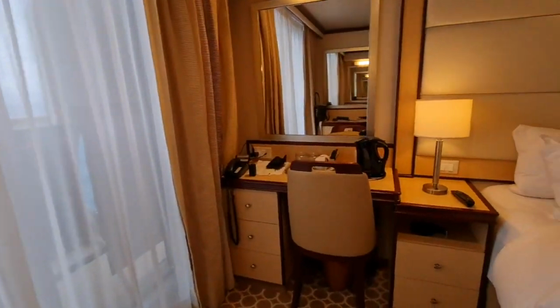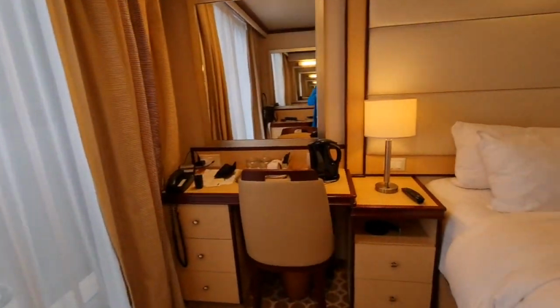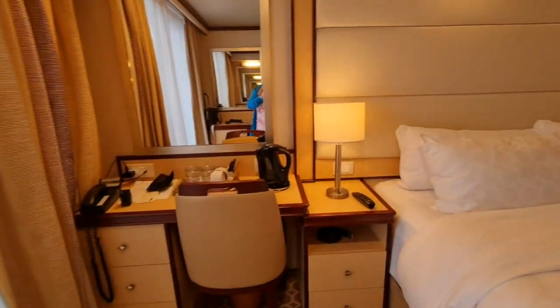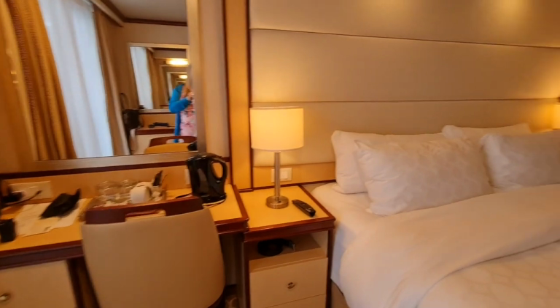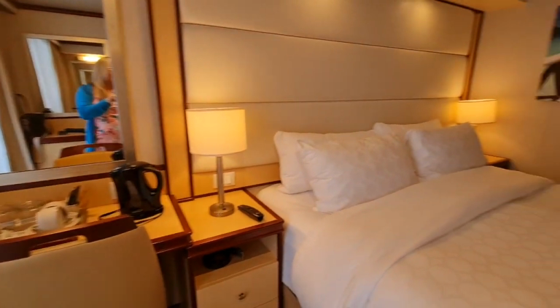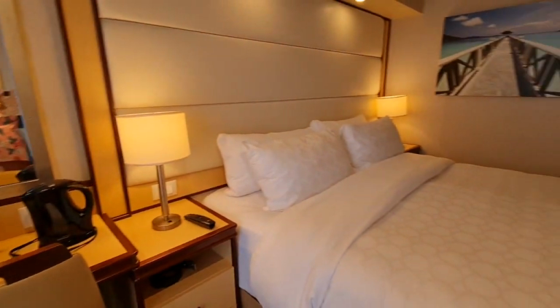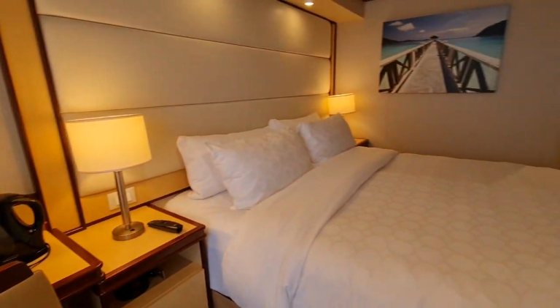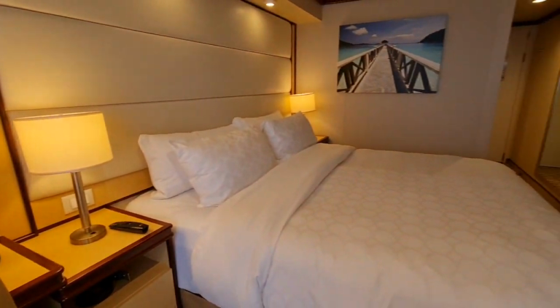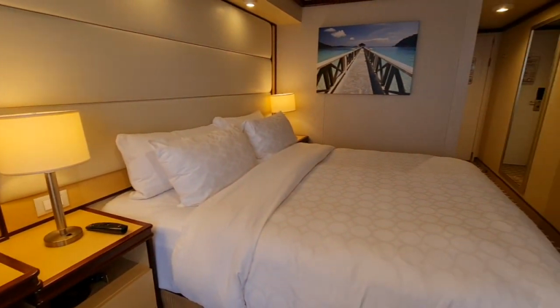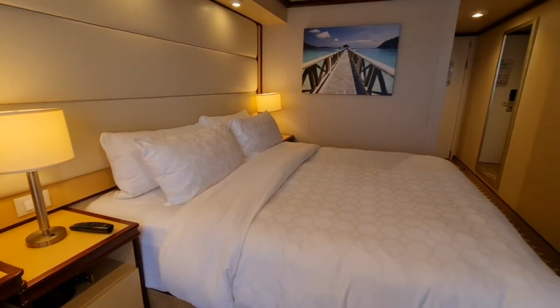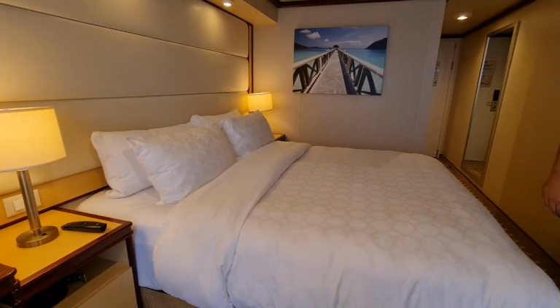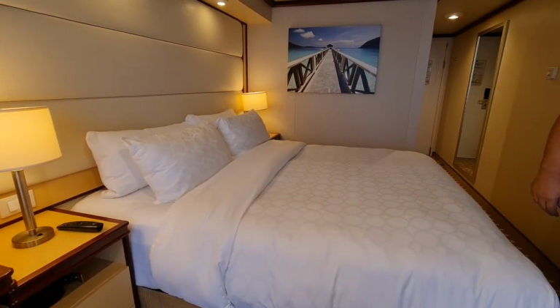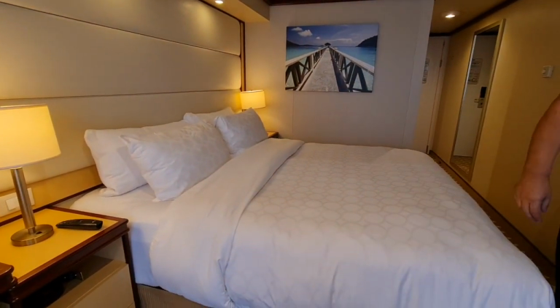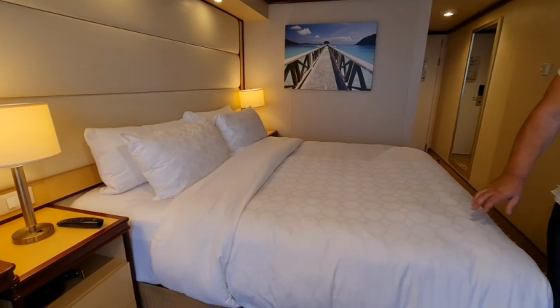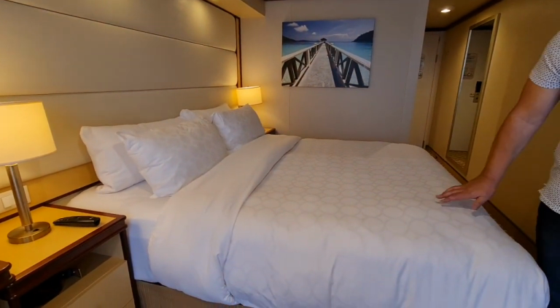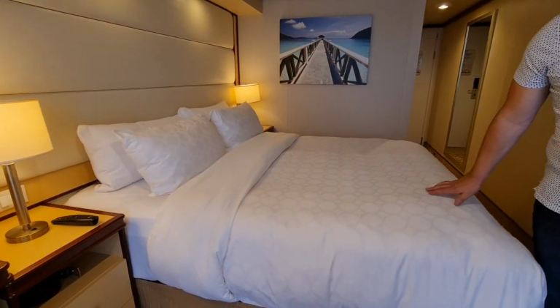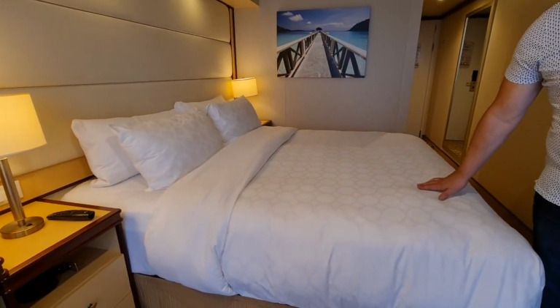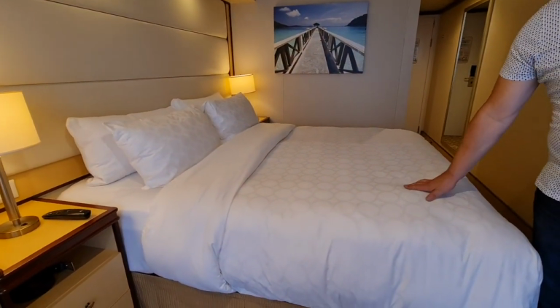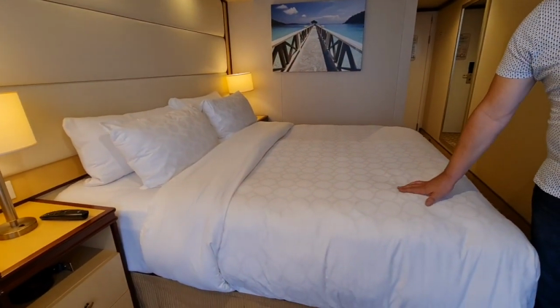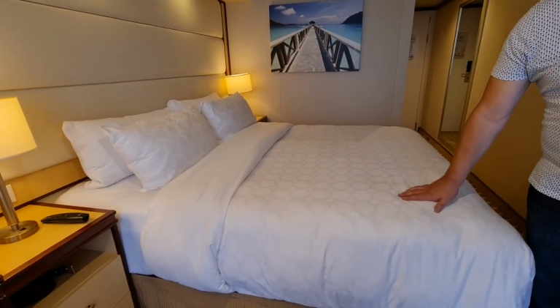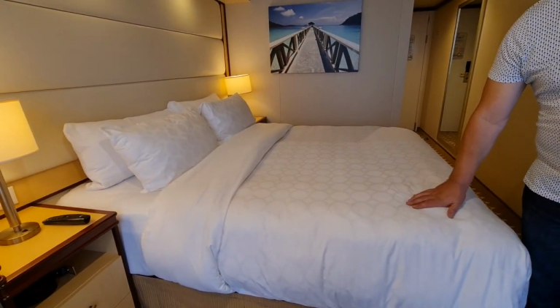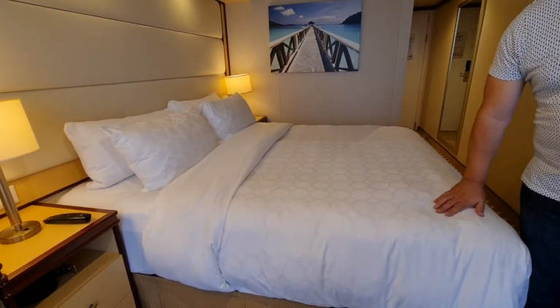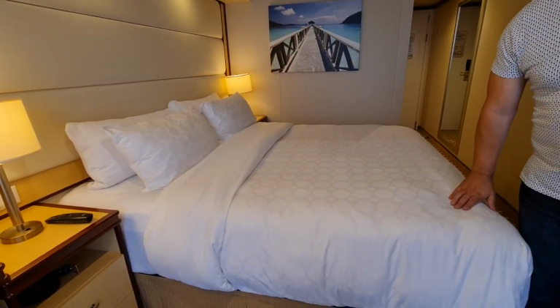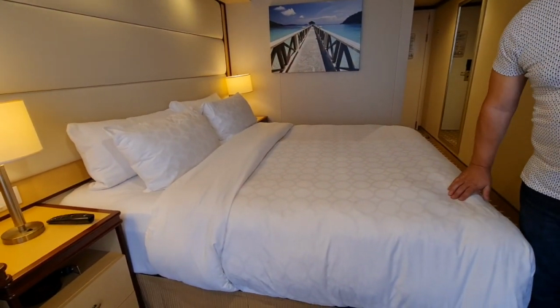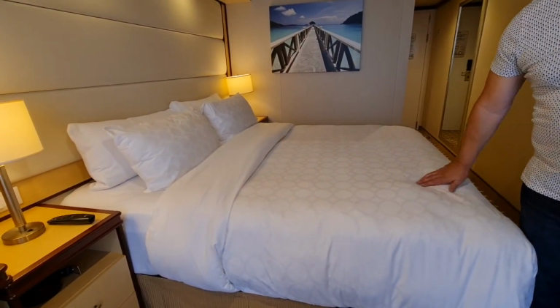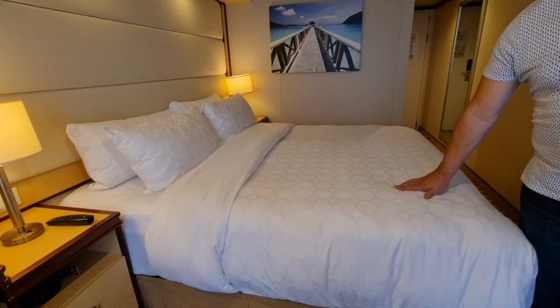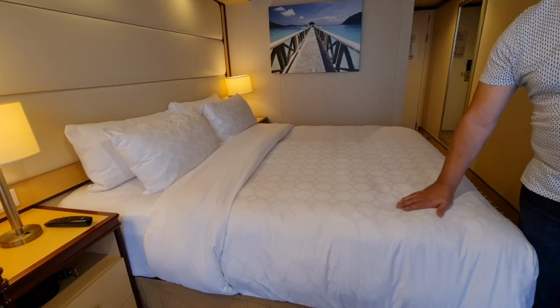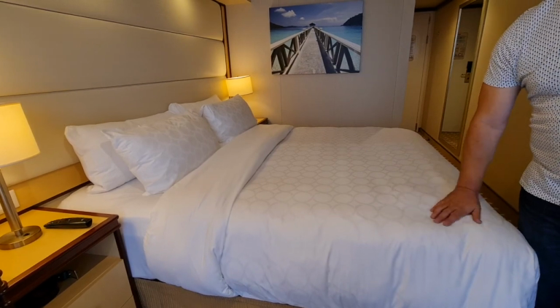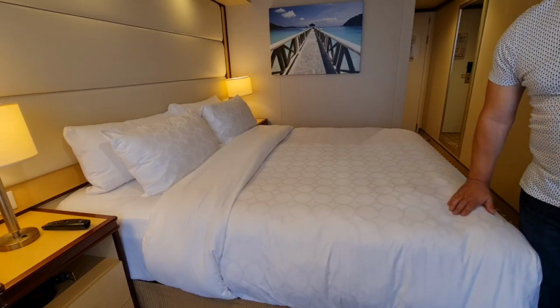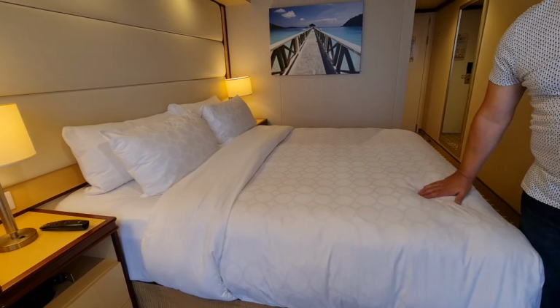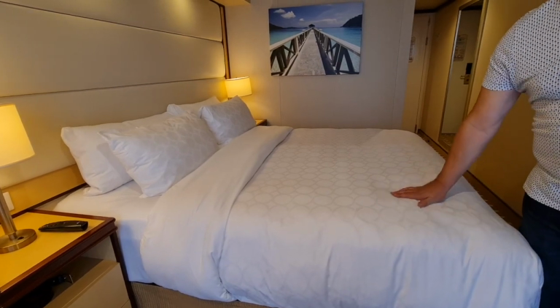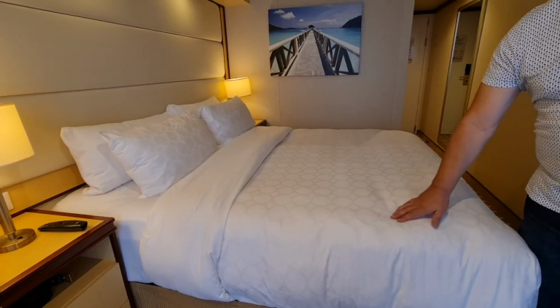Fabulous cotton linen — it does feel very luxurious. Yes, we like to stroke the linen.